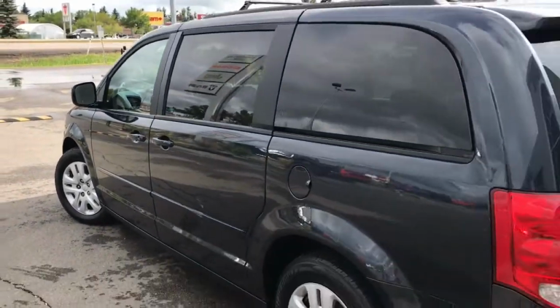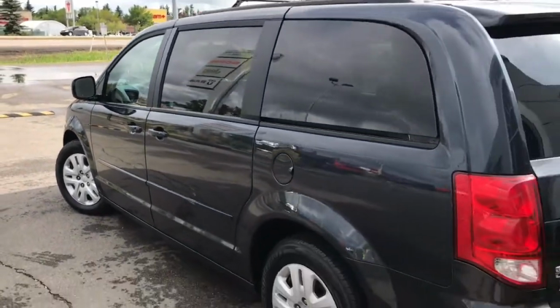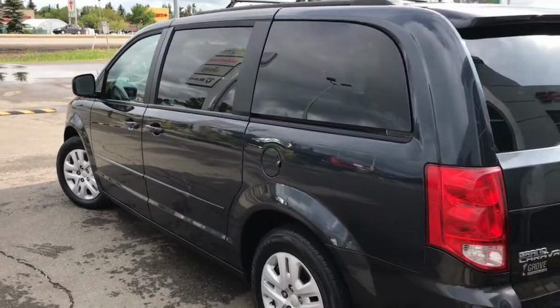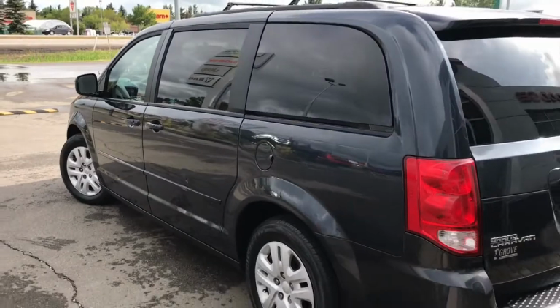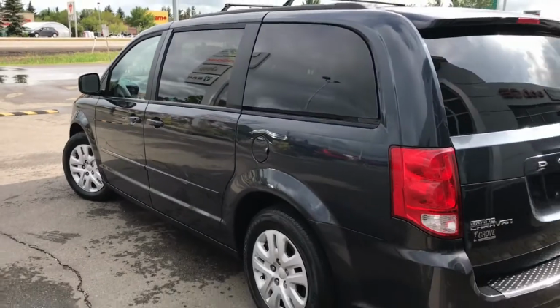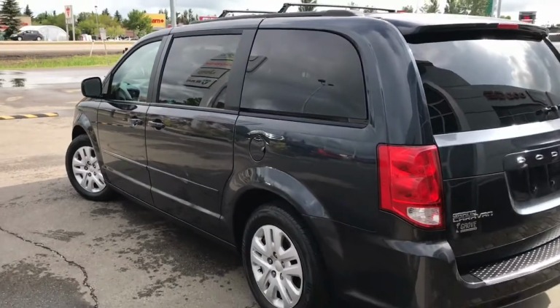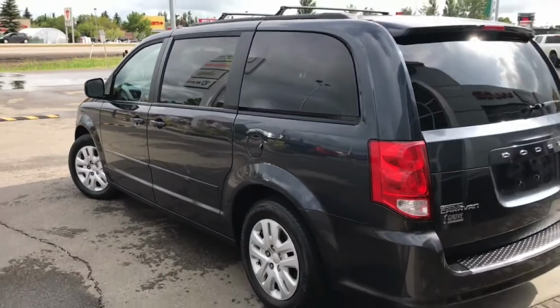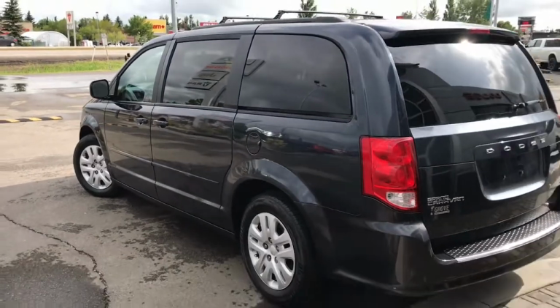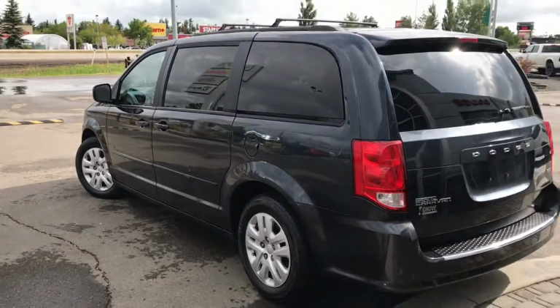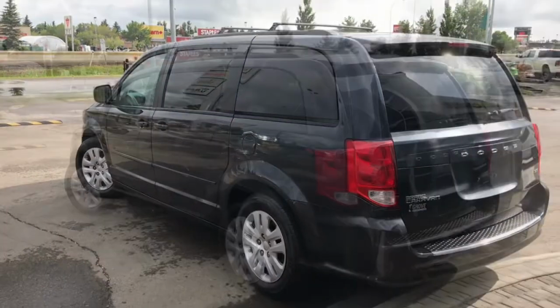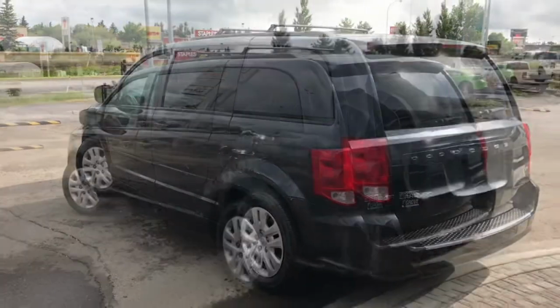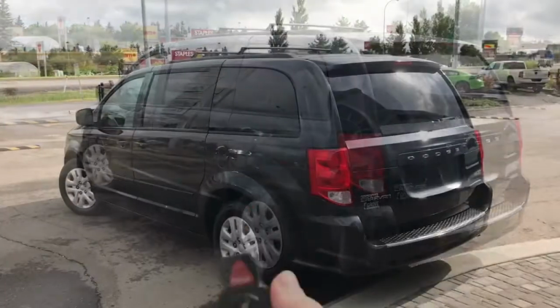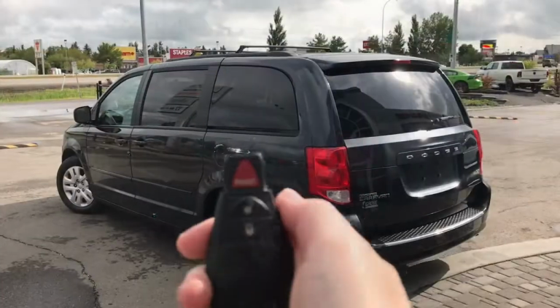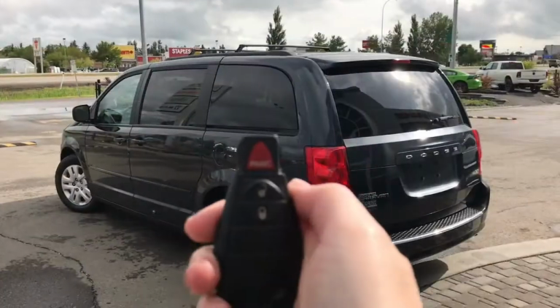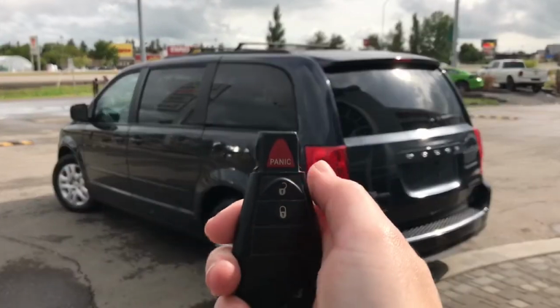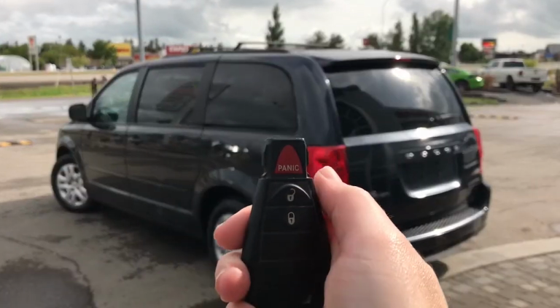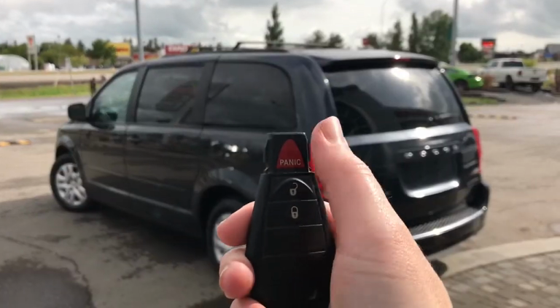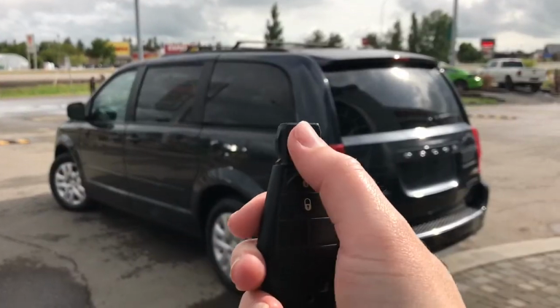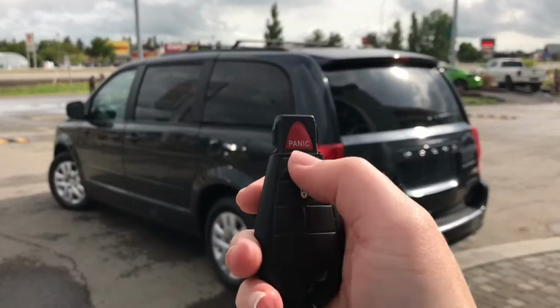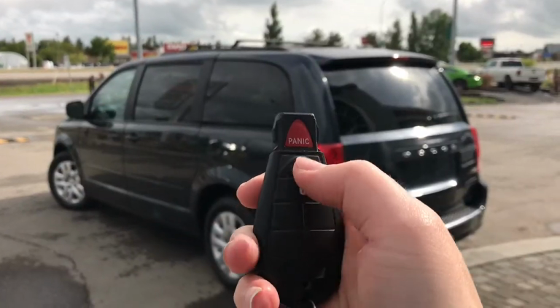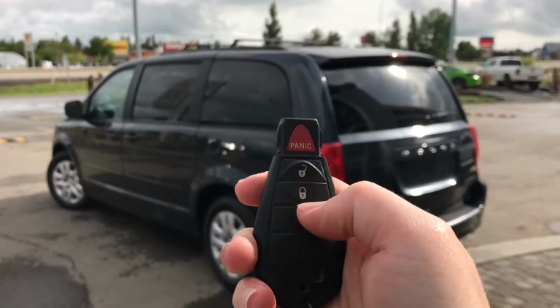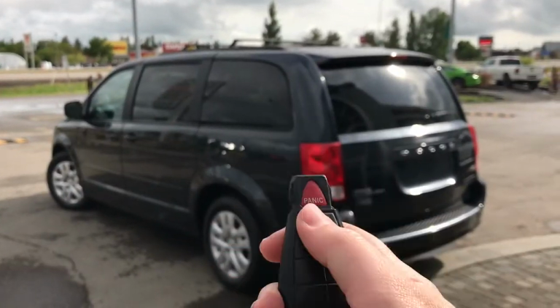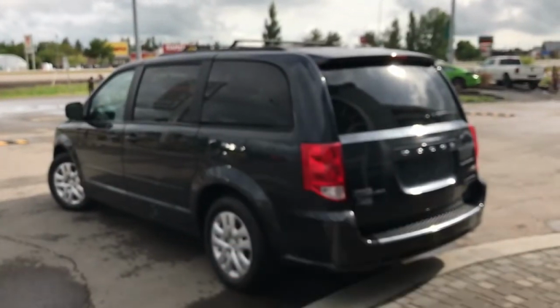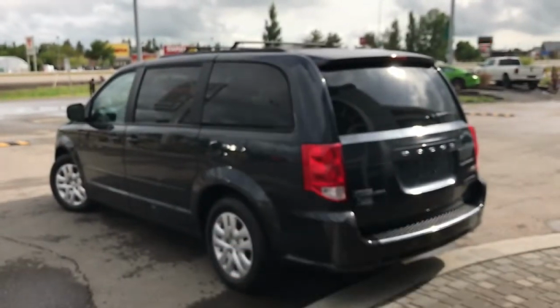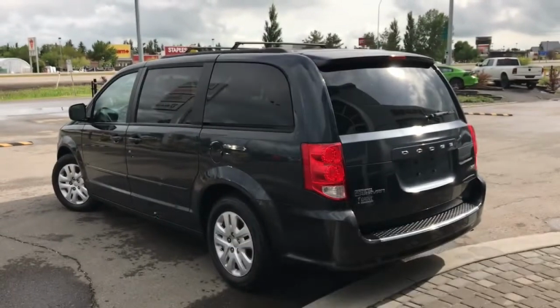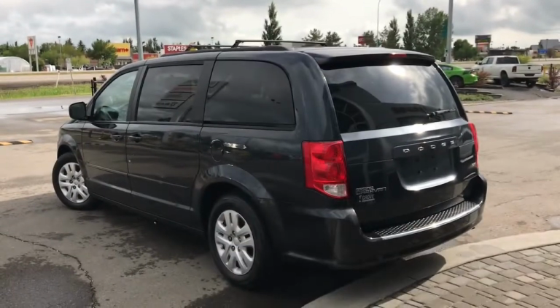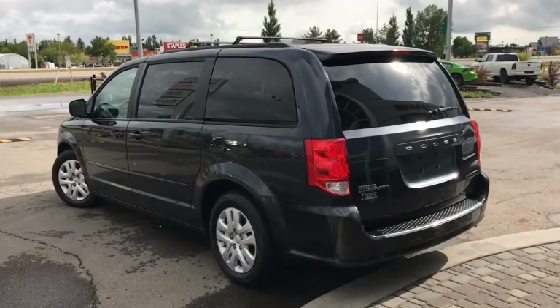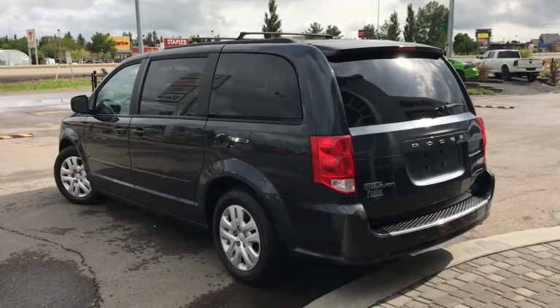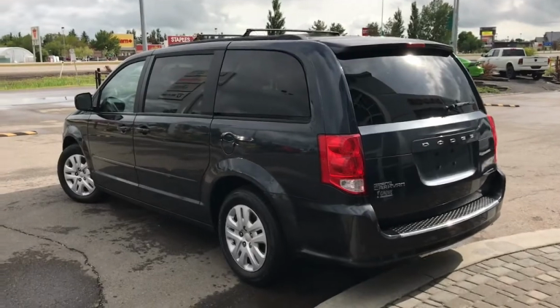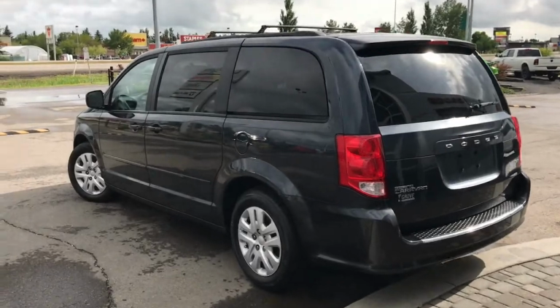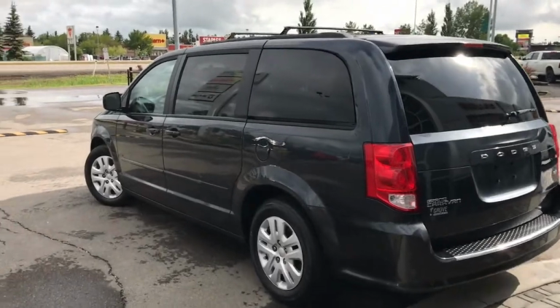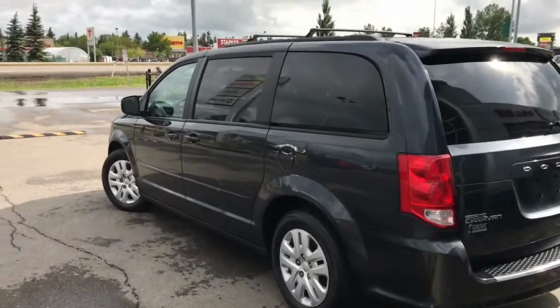Let me go grab the keys and I'll show you the inside. So on the key fob we have your panic, unlock, and lock. I'll go ahead and unlock her for us.